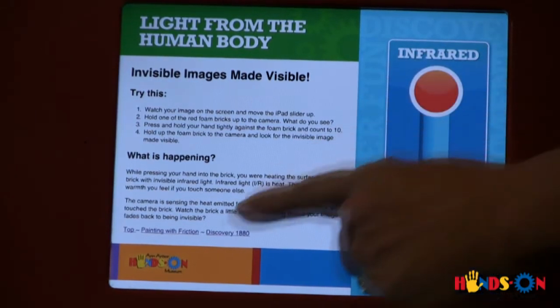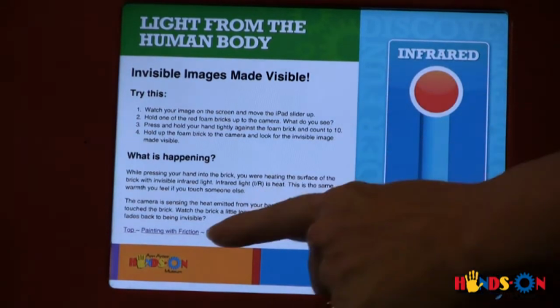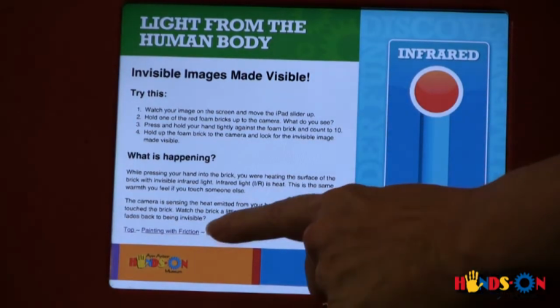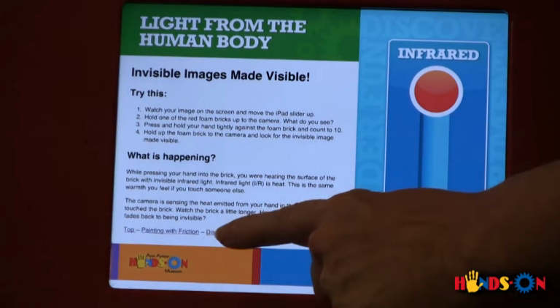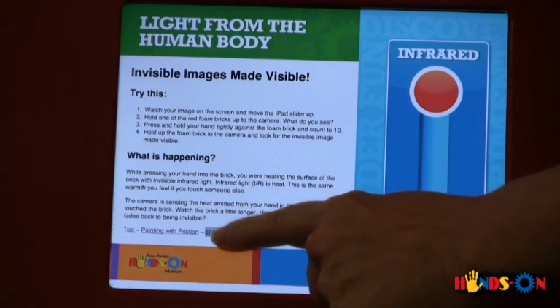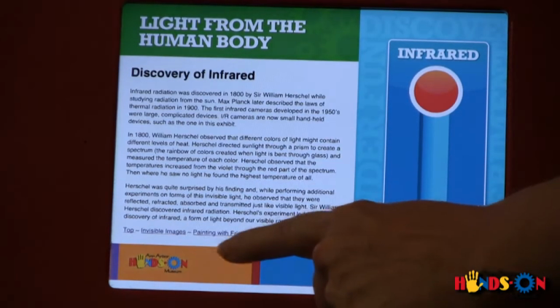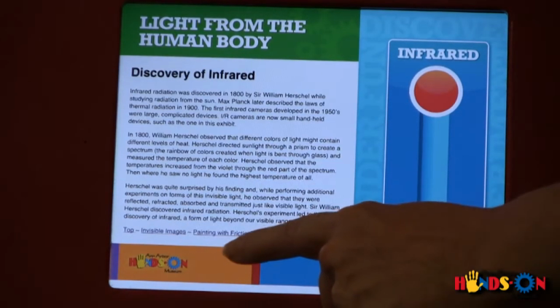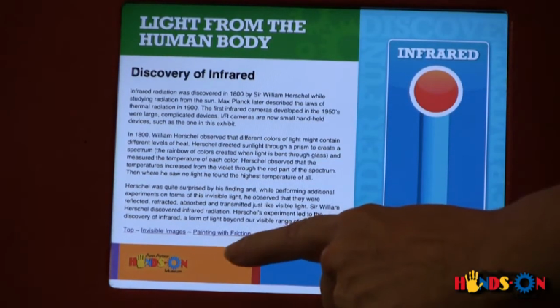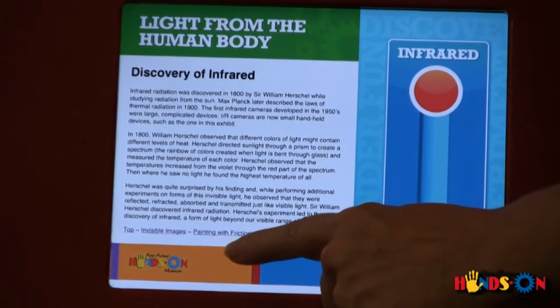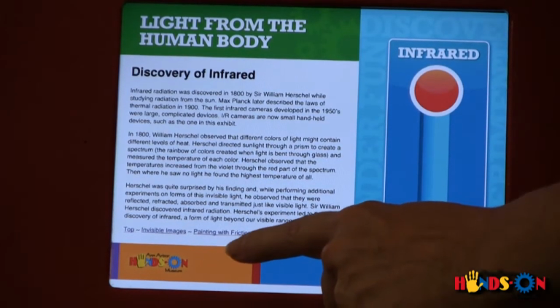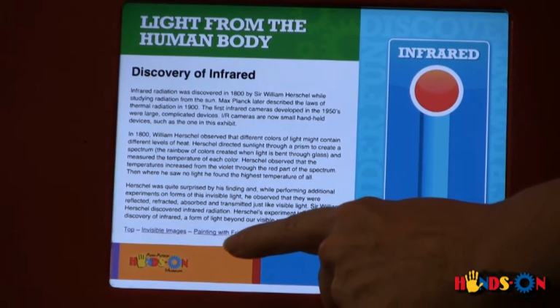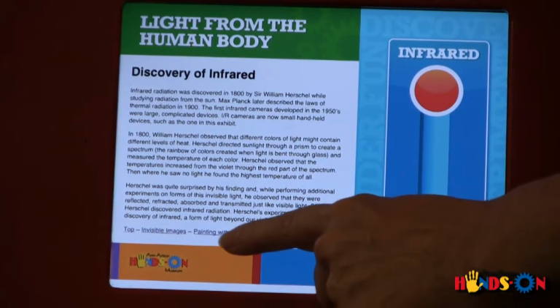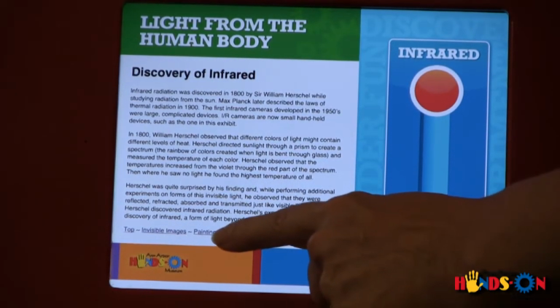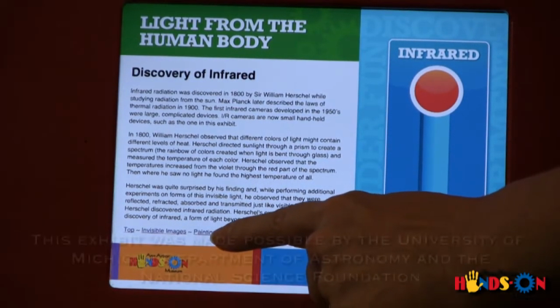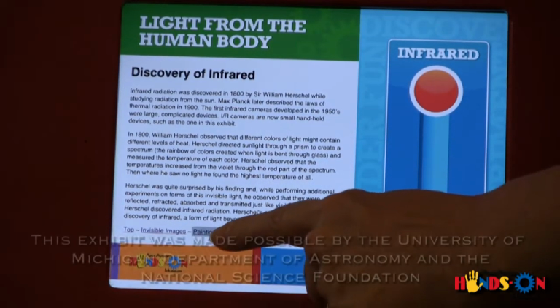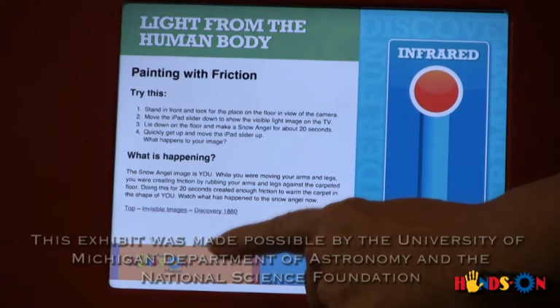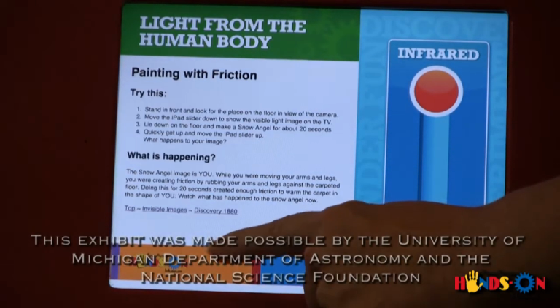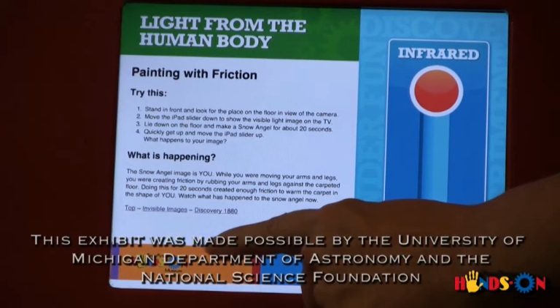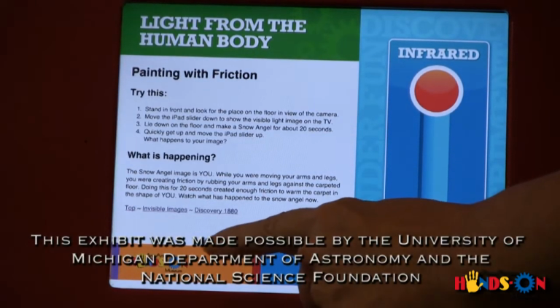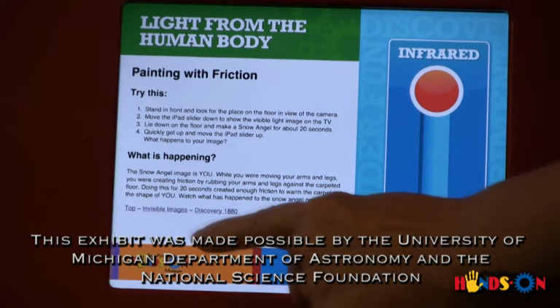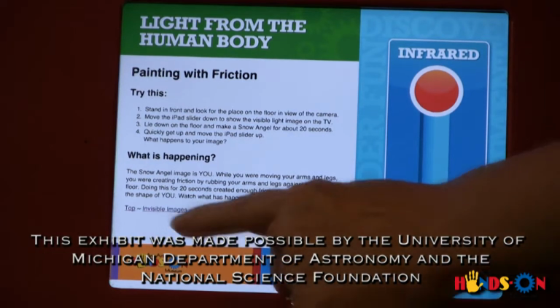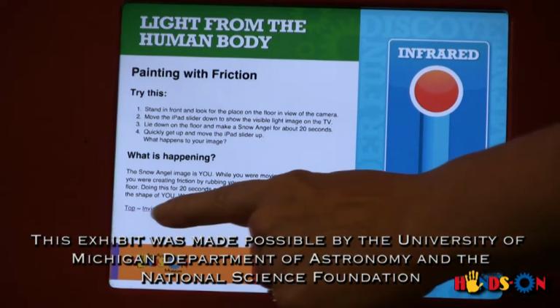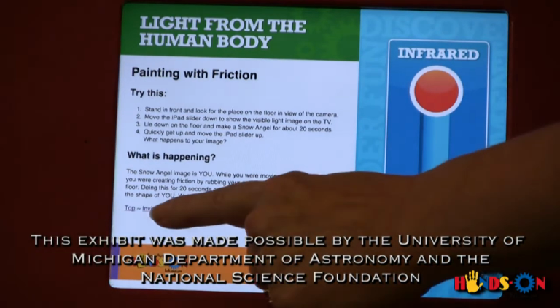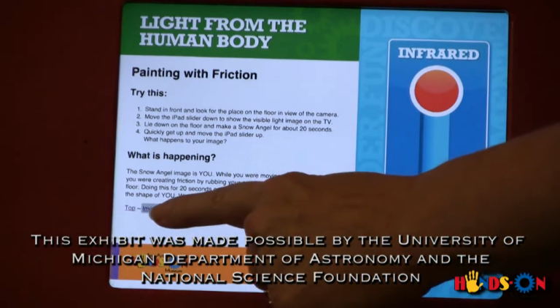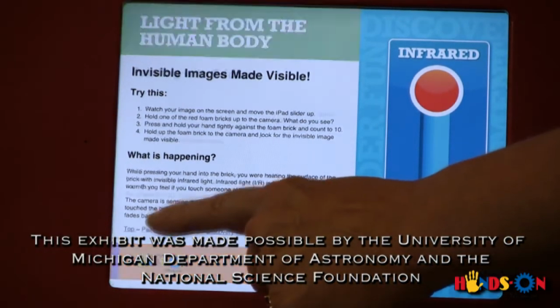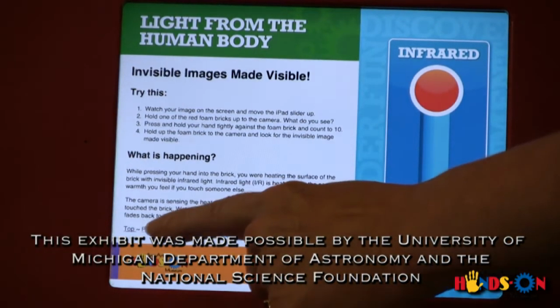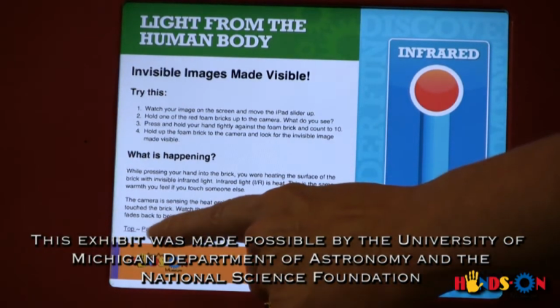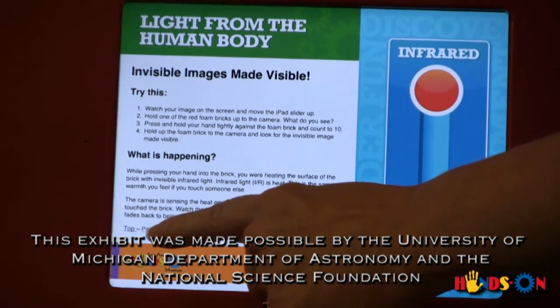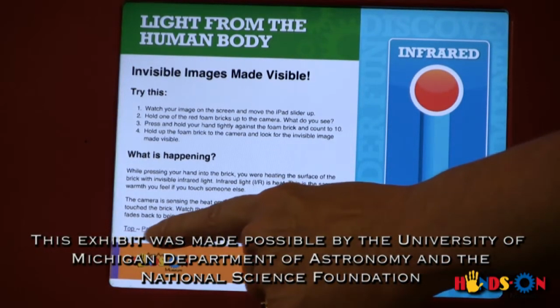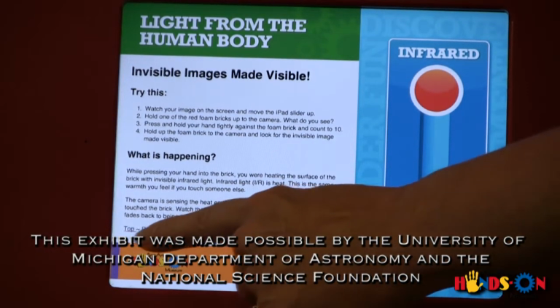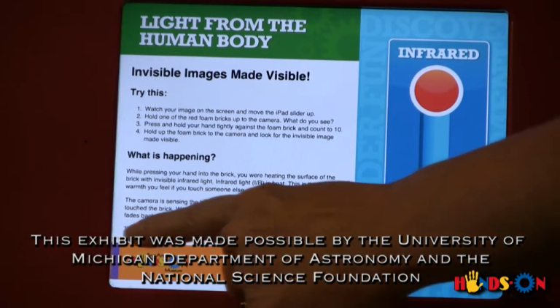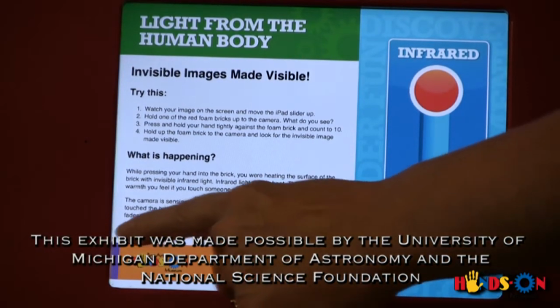This exhibit was made possible by the University of Michigan Department of Astronomy and the National Science Foundation.